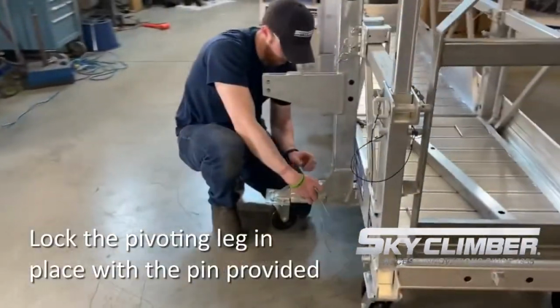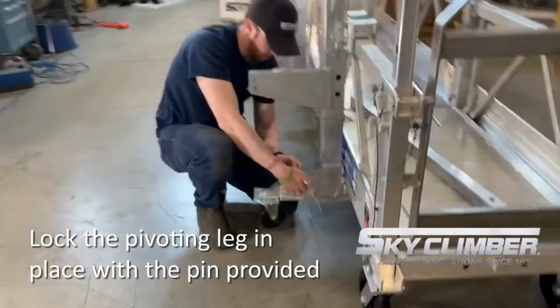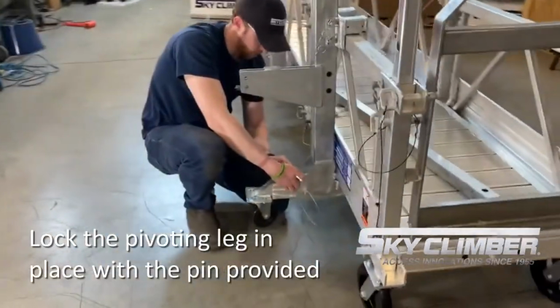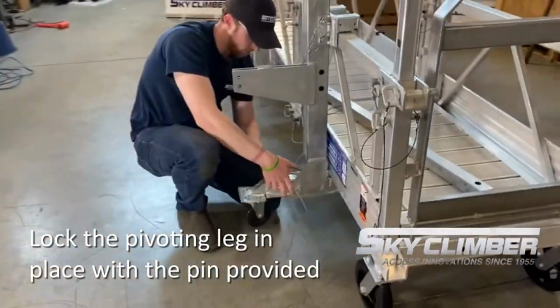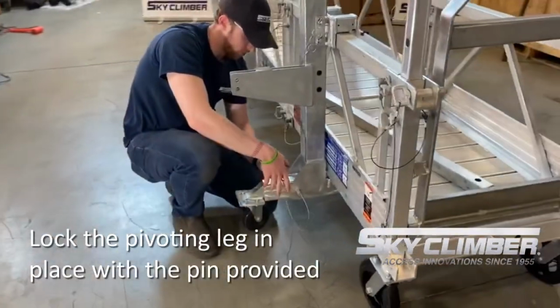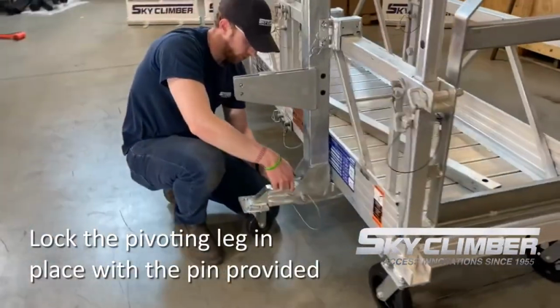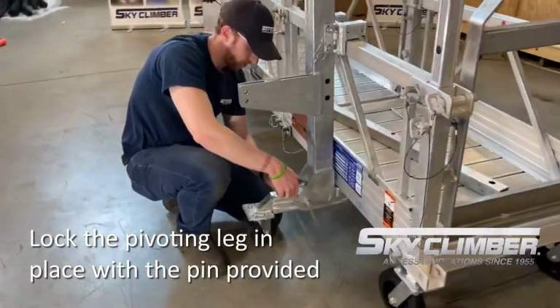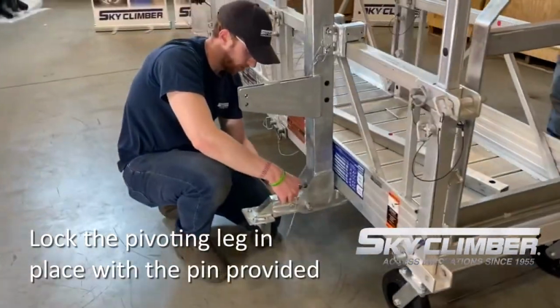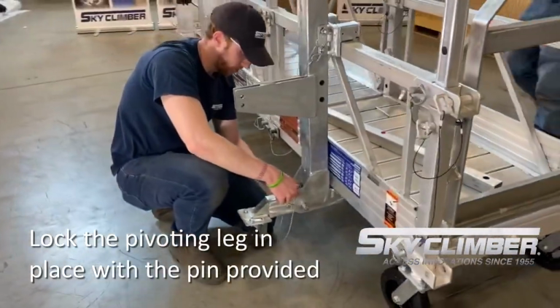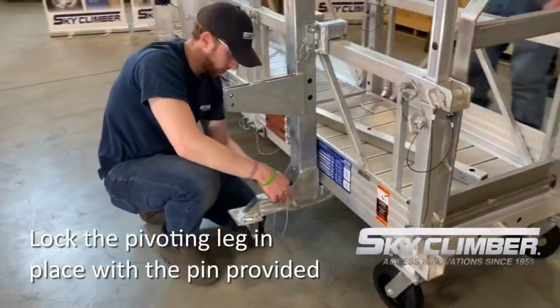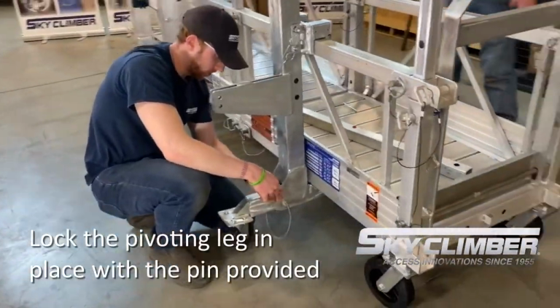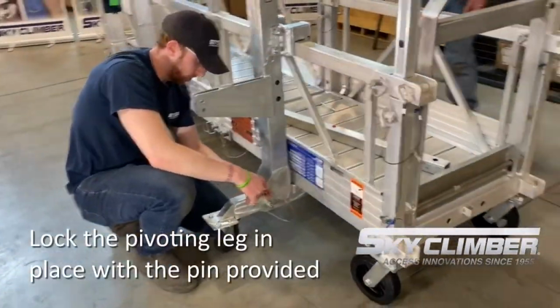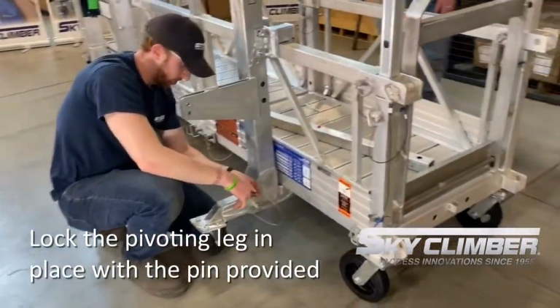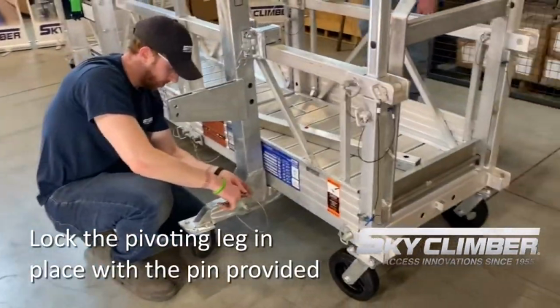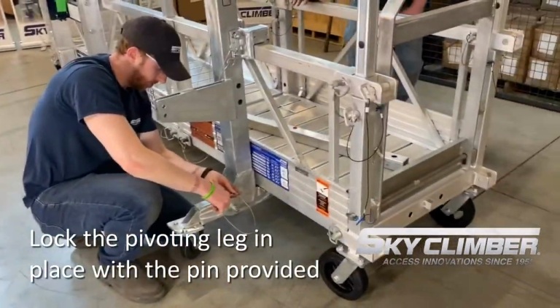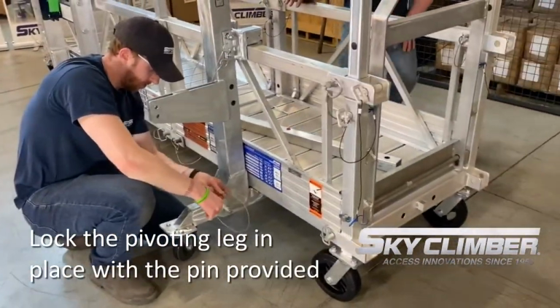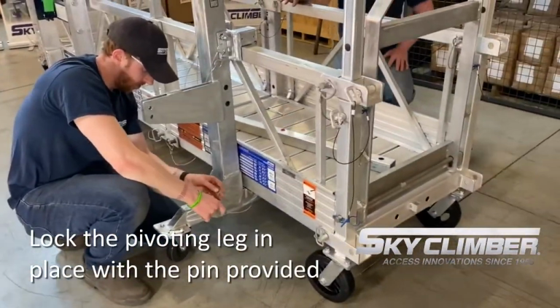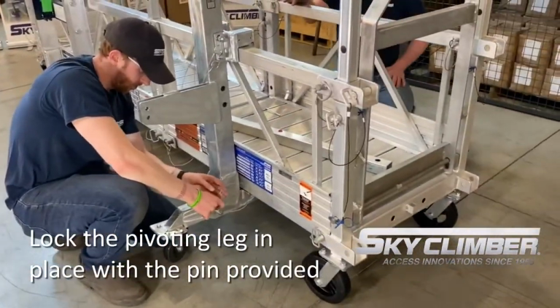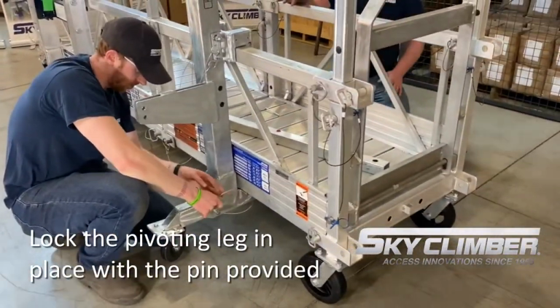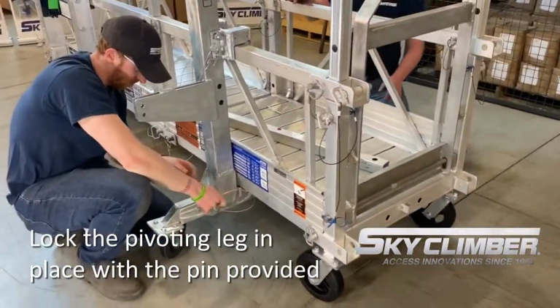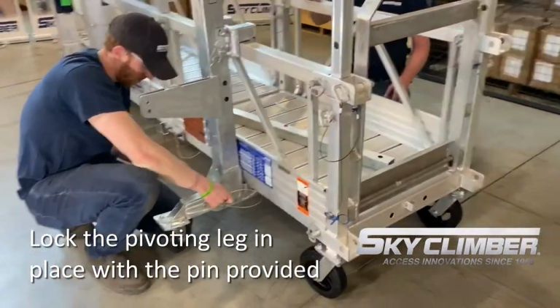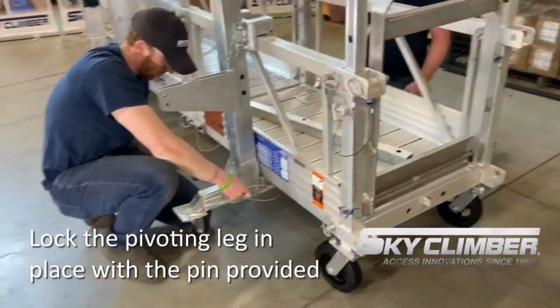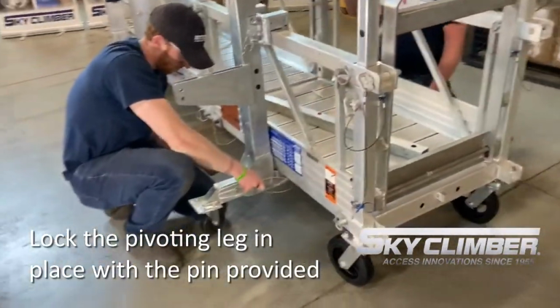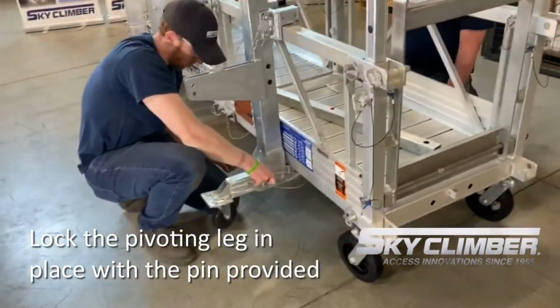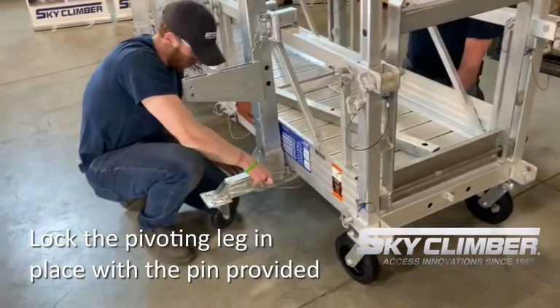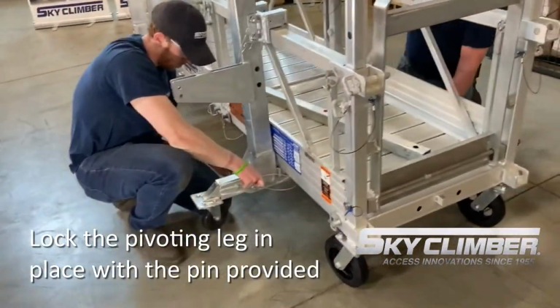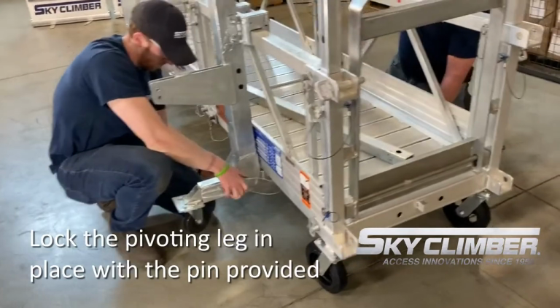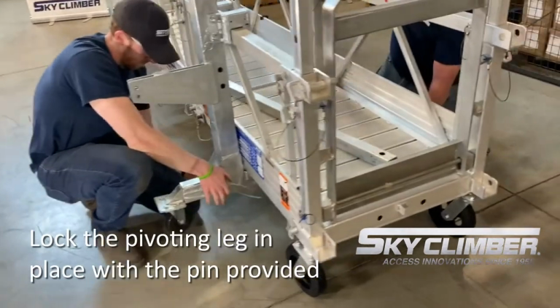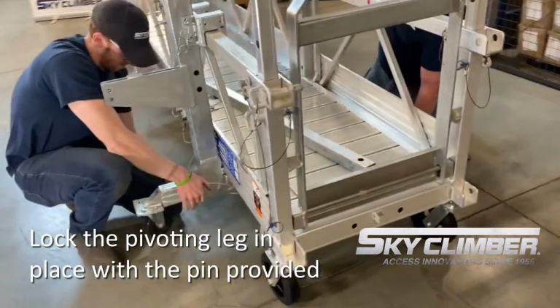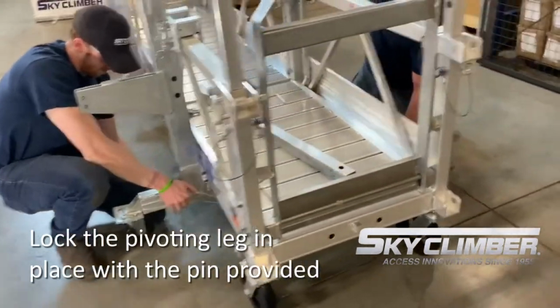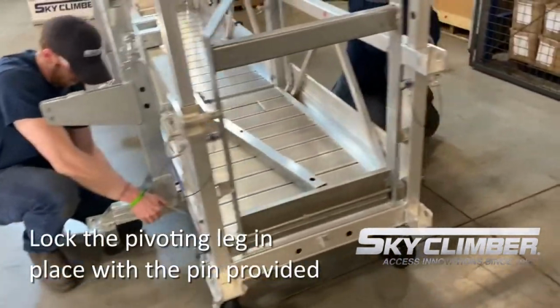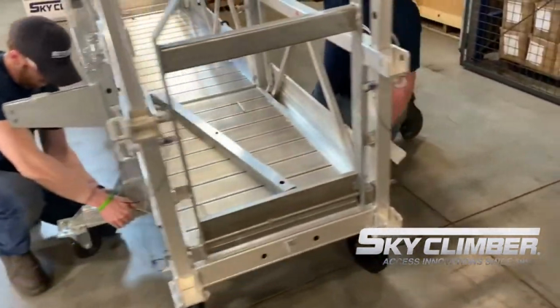The final steps include replacing the pin in the back of the foot, making sure to lock the pivoting leg into place.